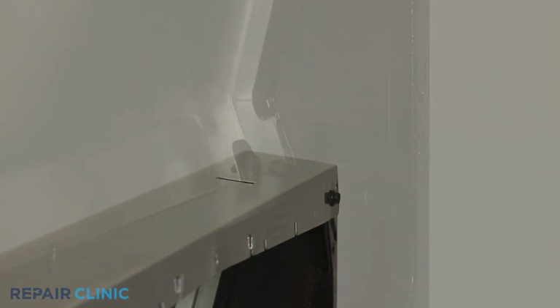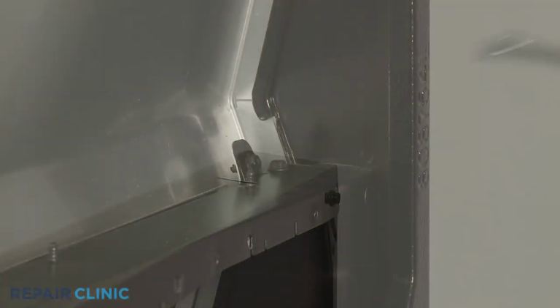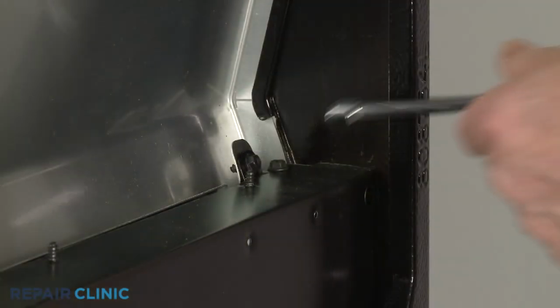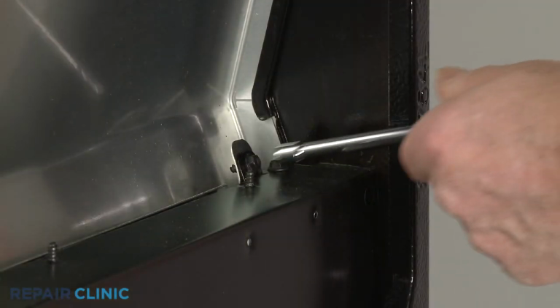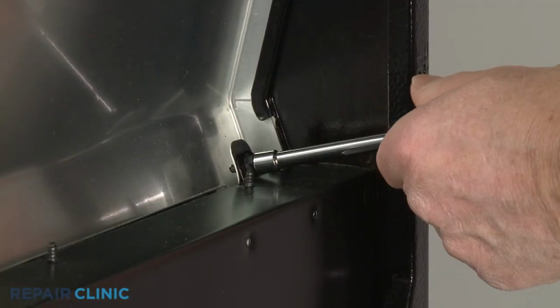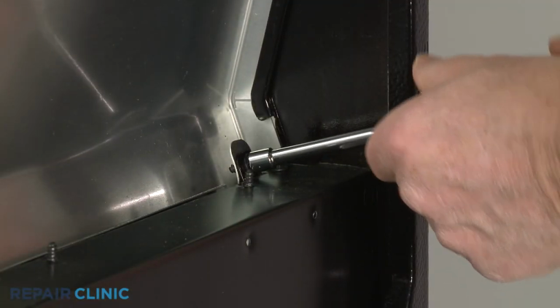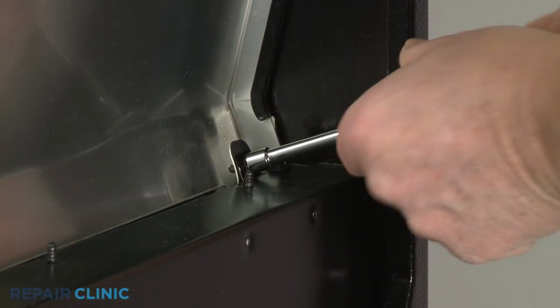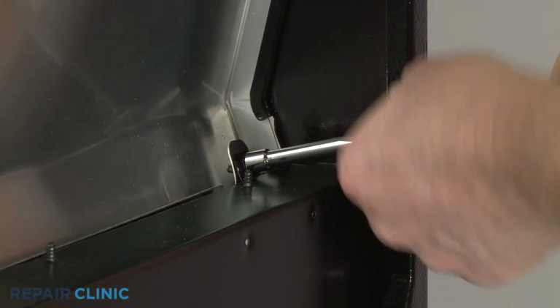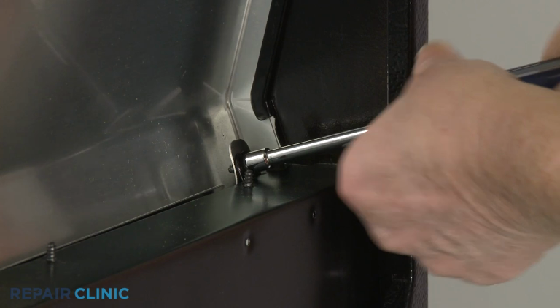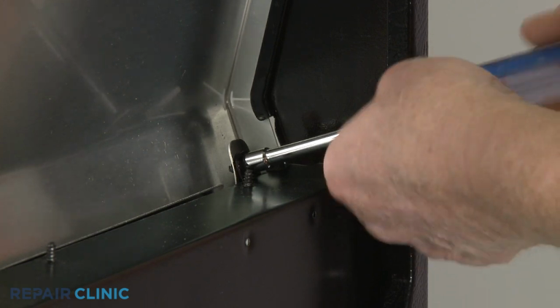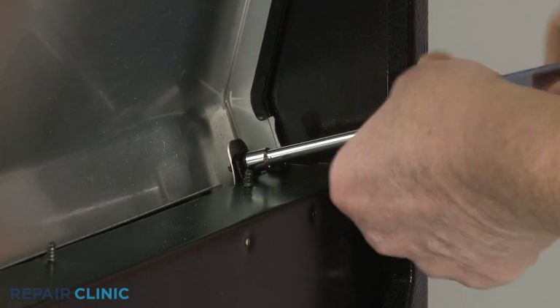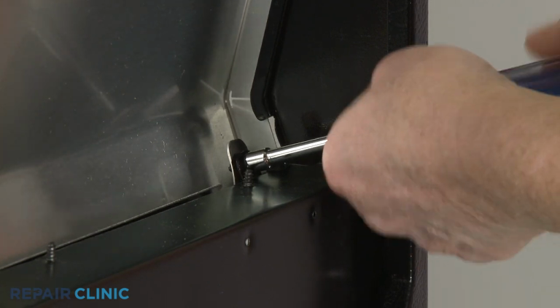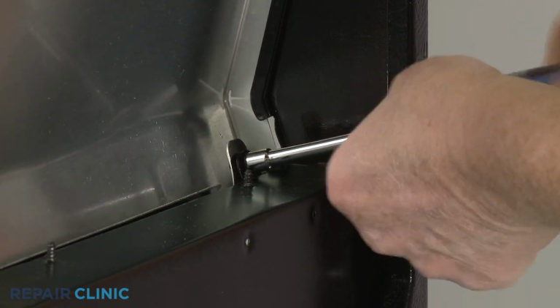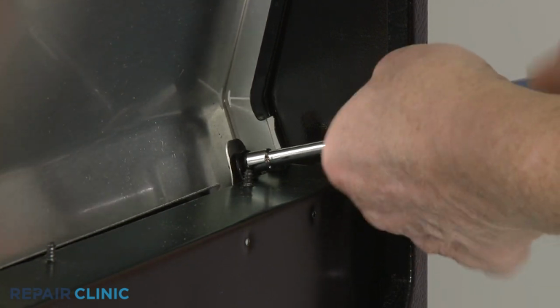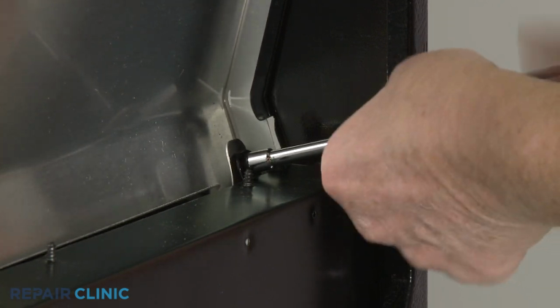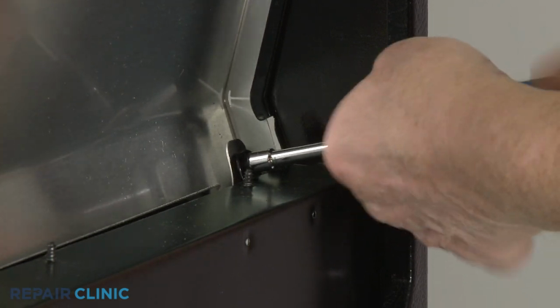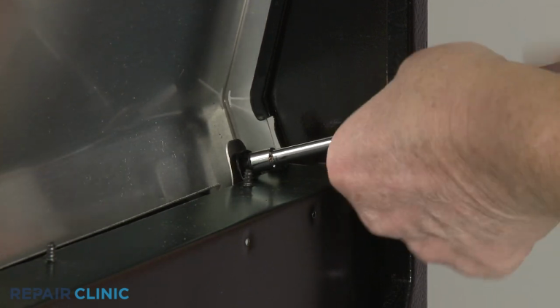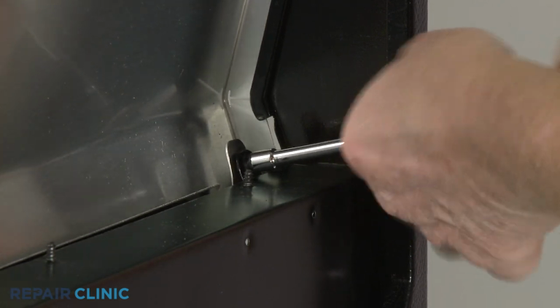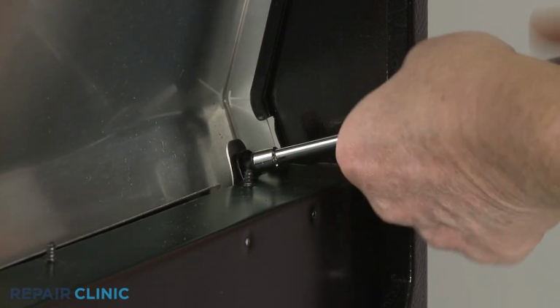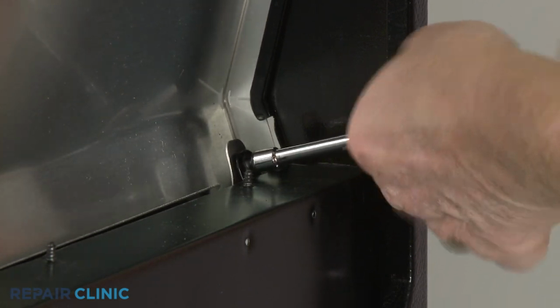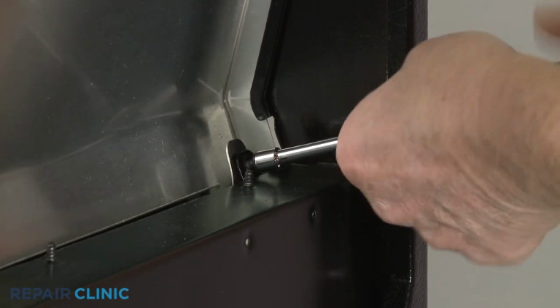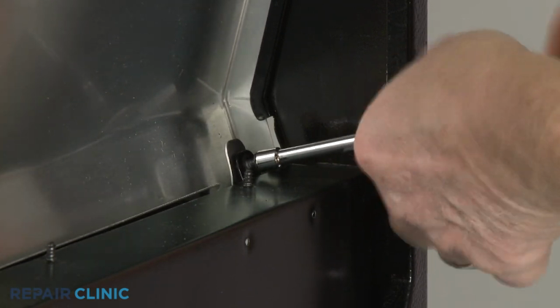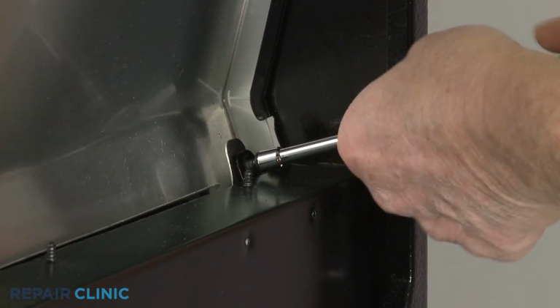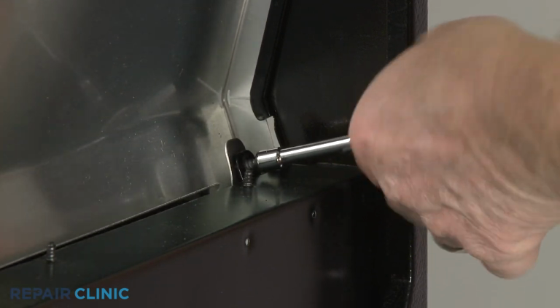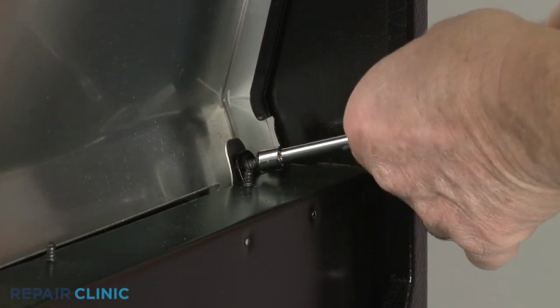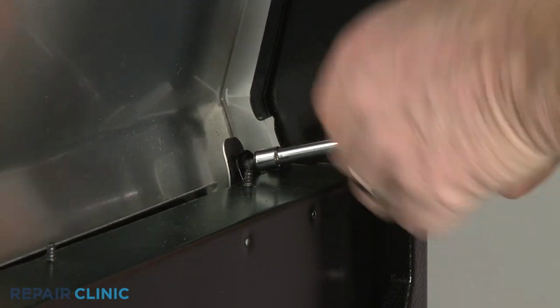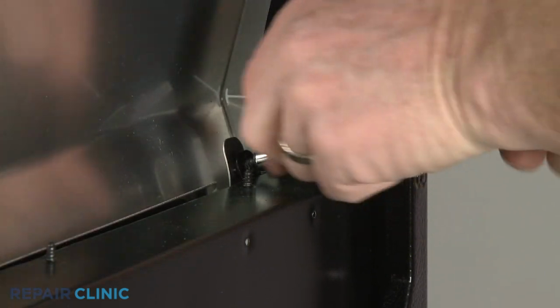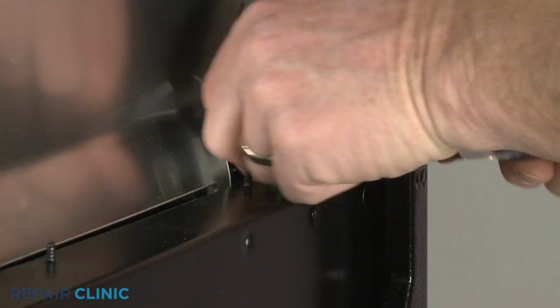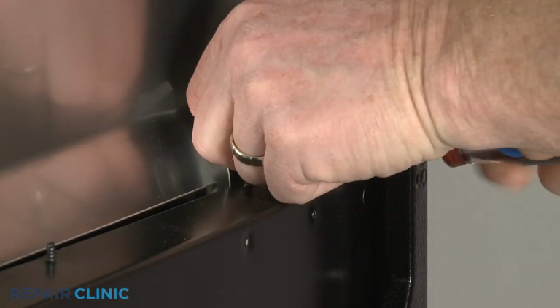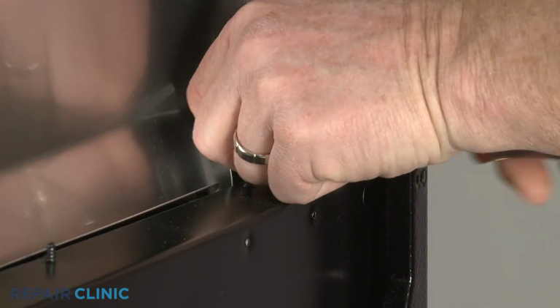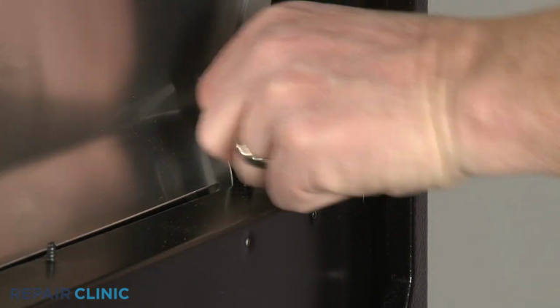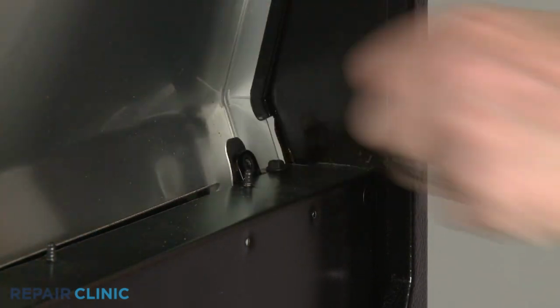To uninstall the control panel itself, unthread the lower and upper mounting screws.